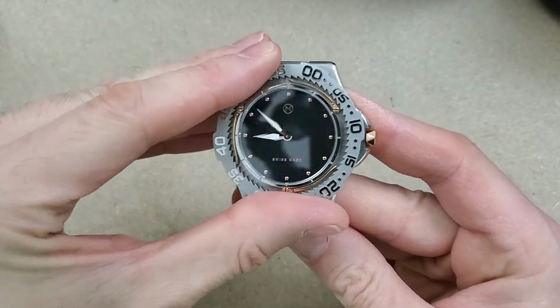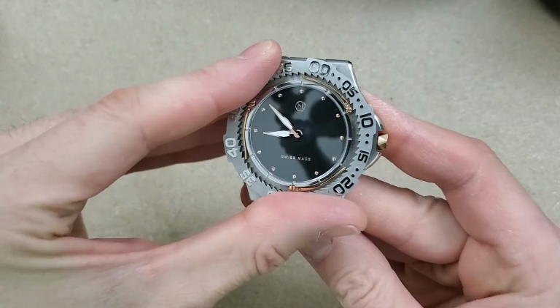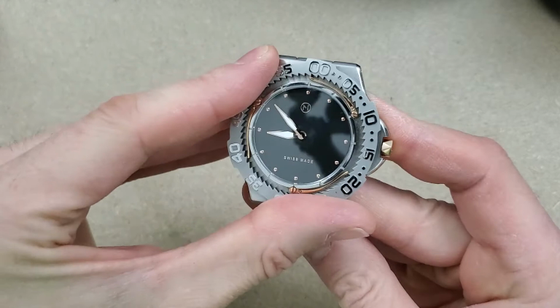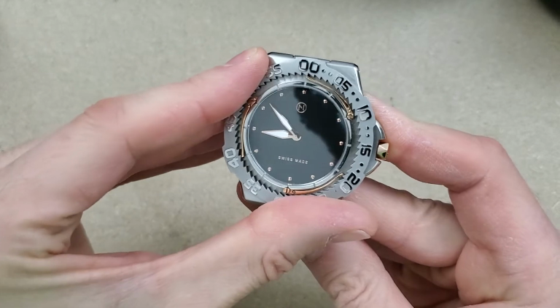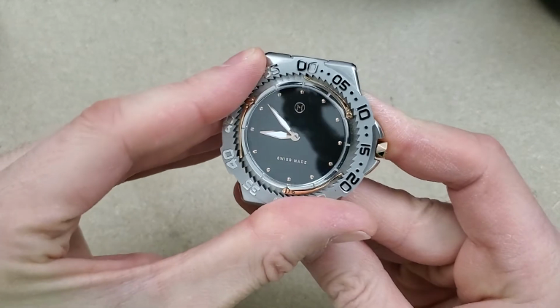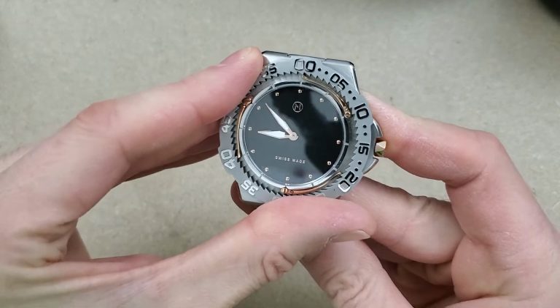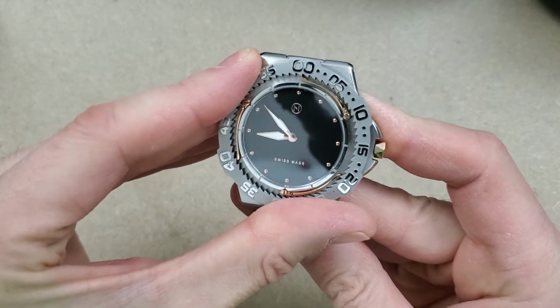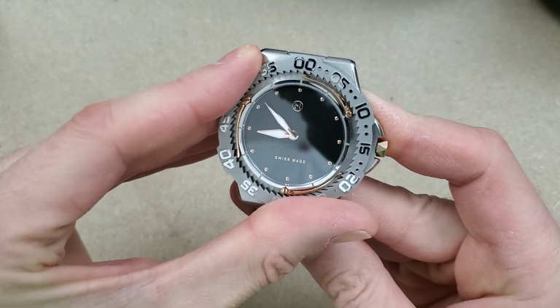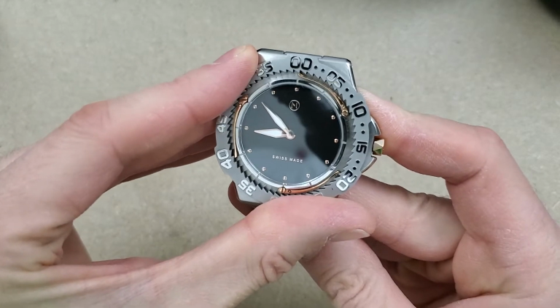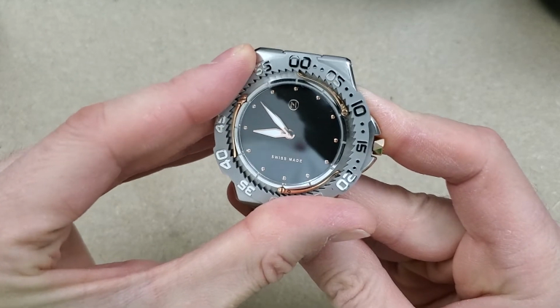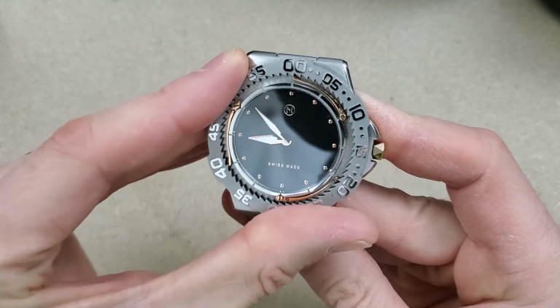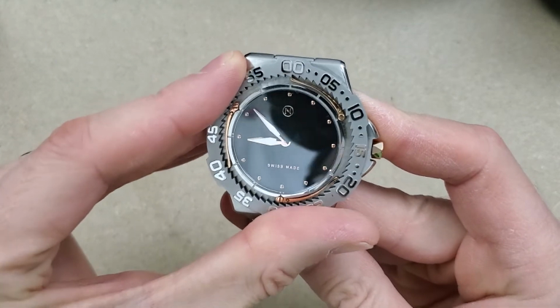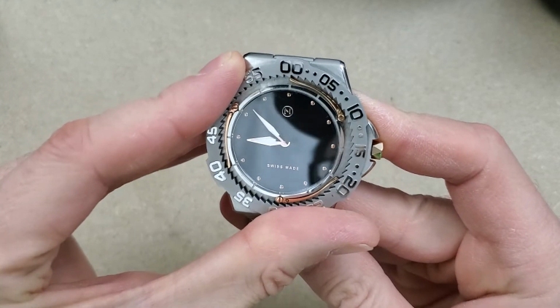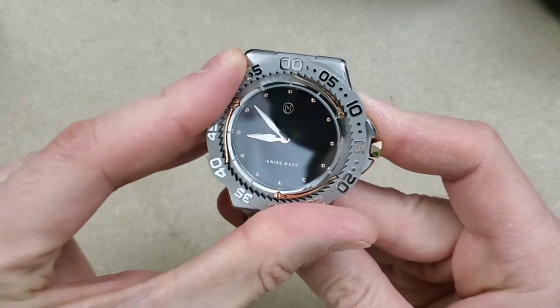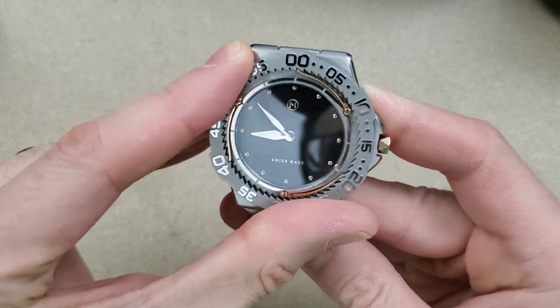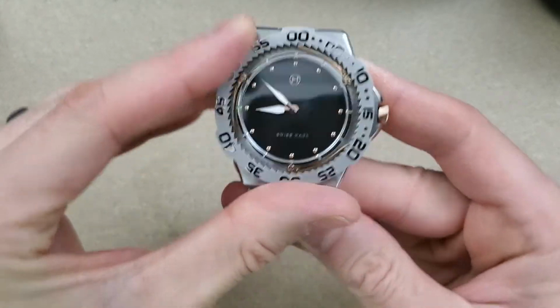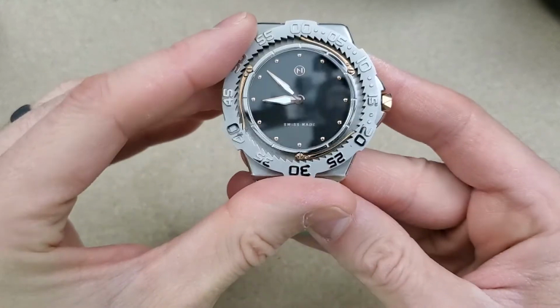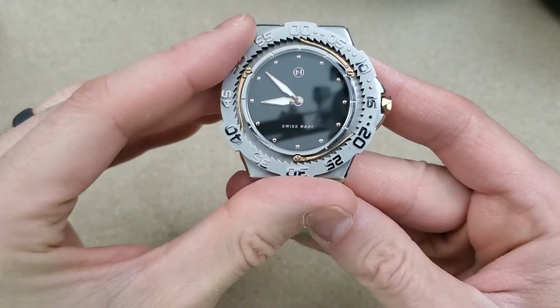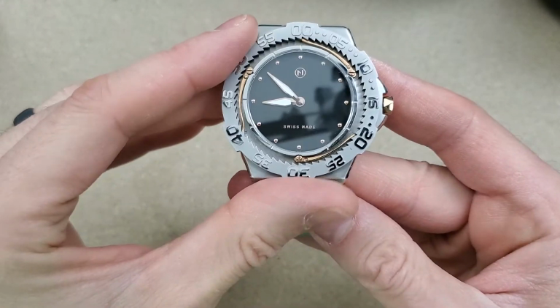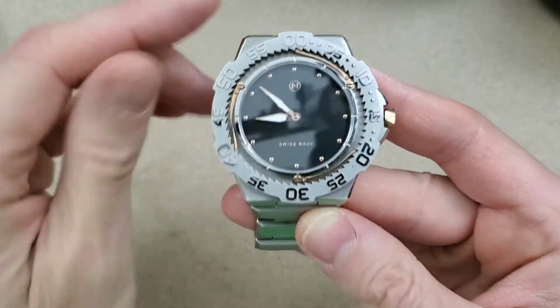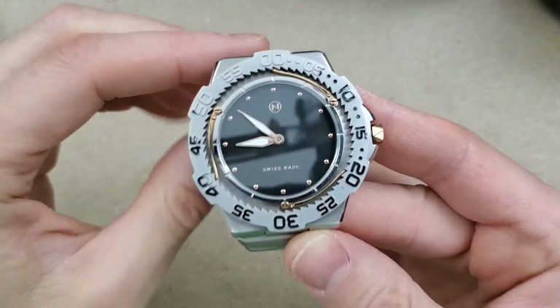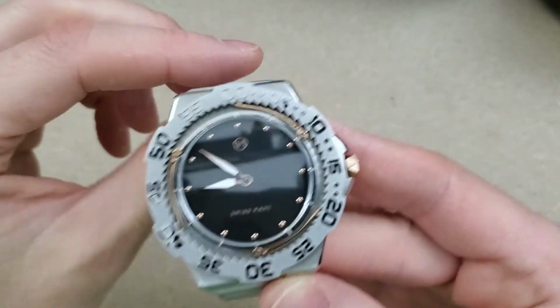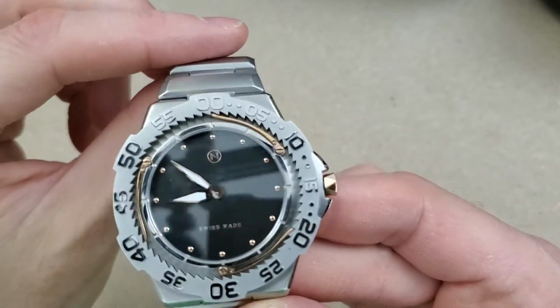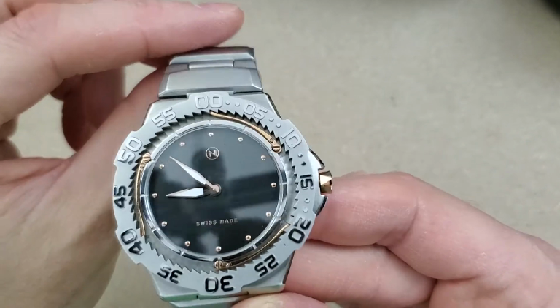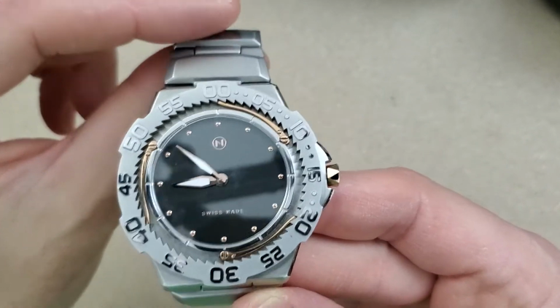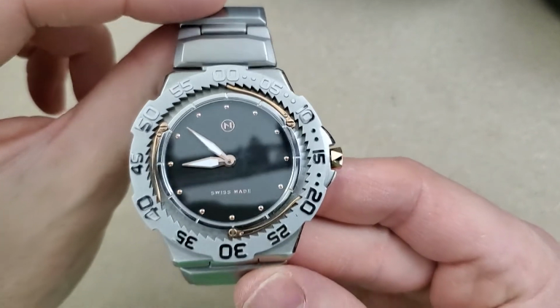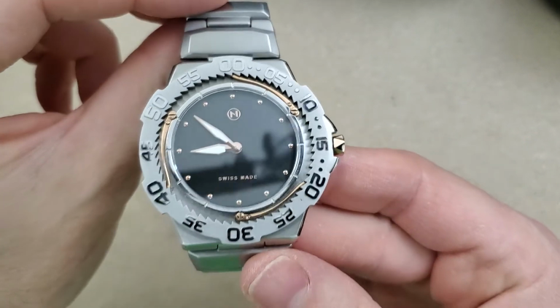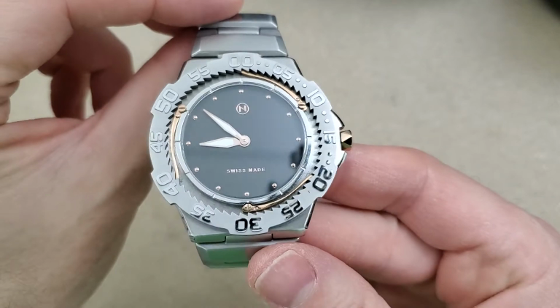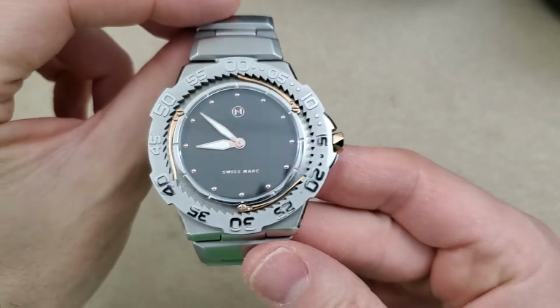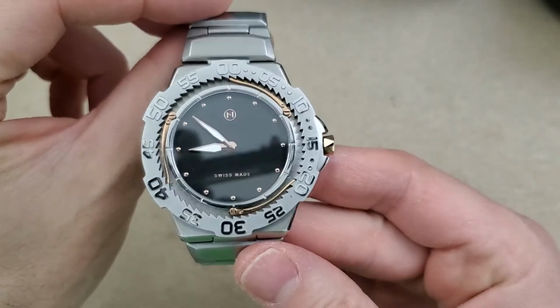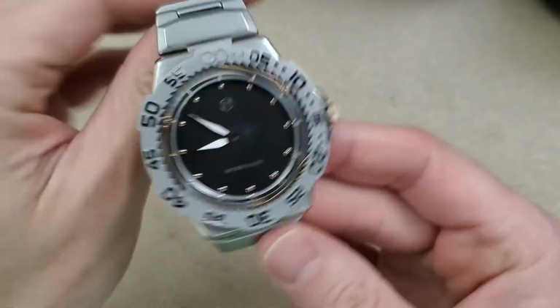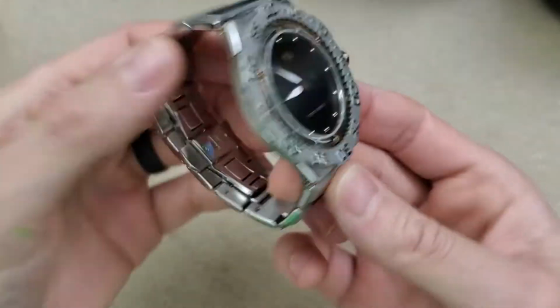Well, if you buy one of these you'd probably be the only one in your neighborhood or at your workplace with this watch.